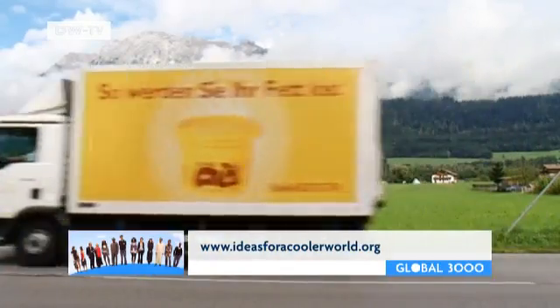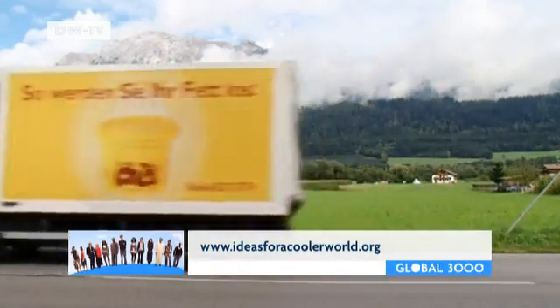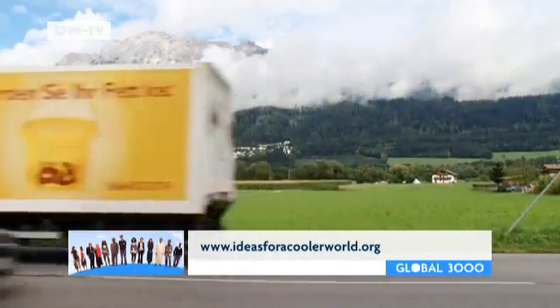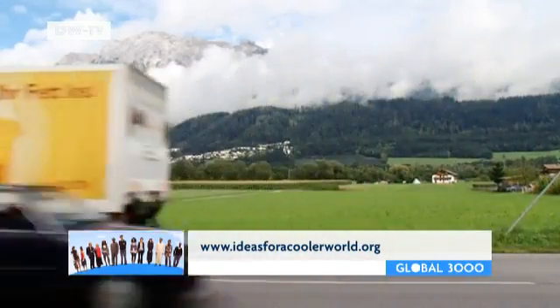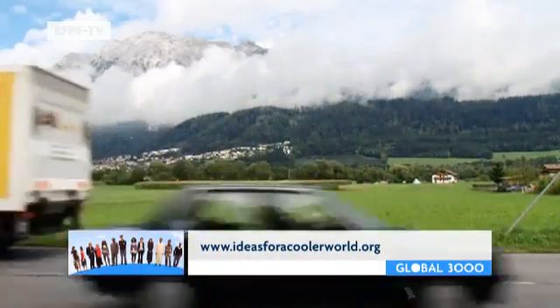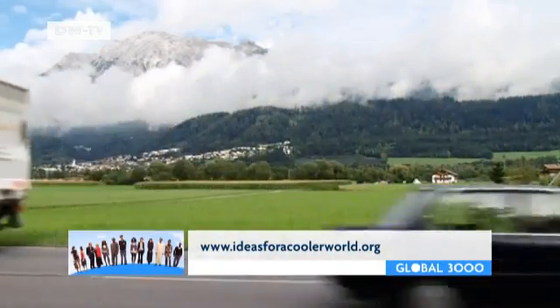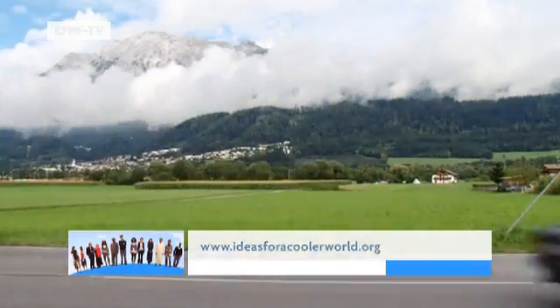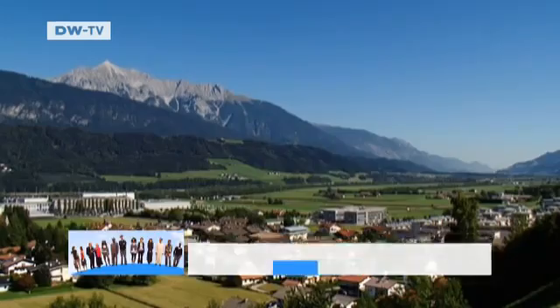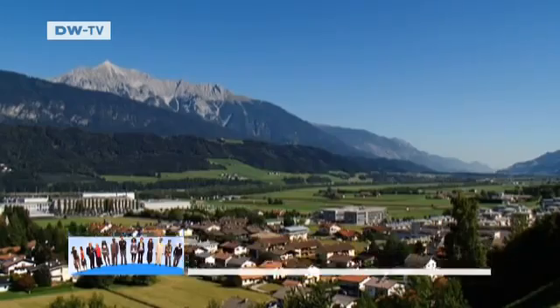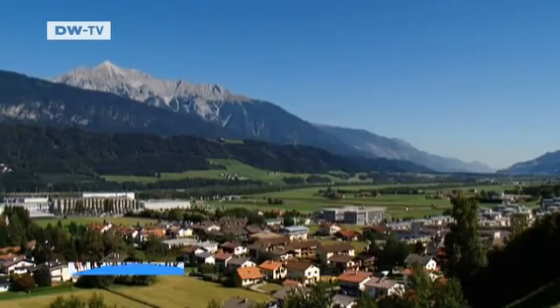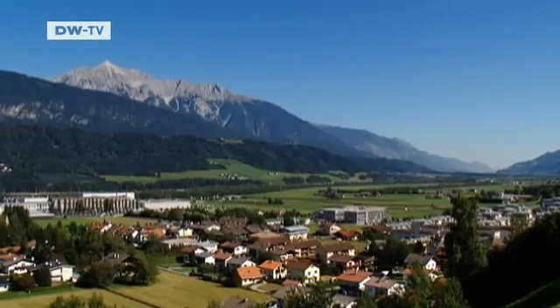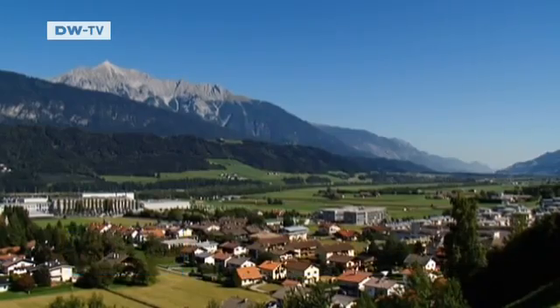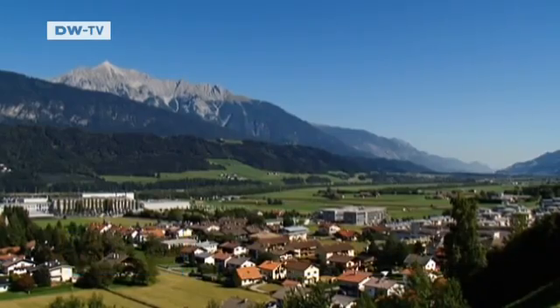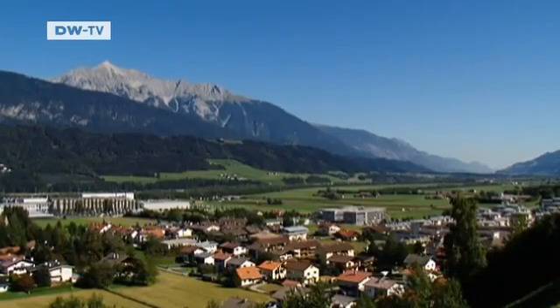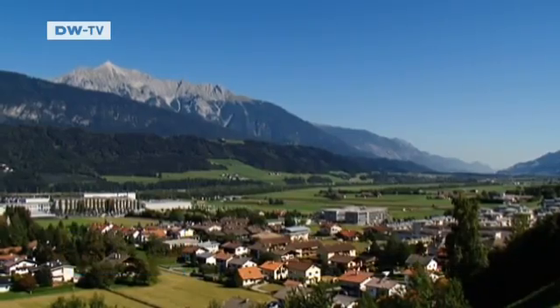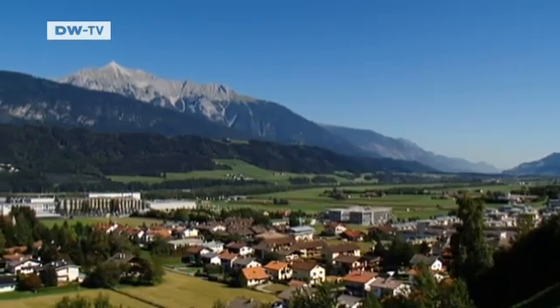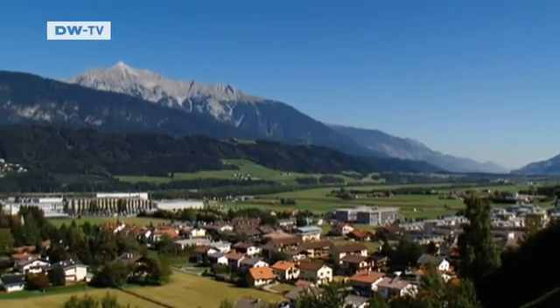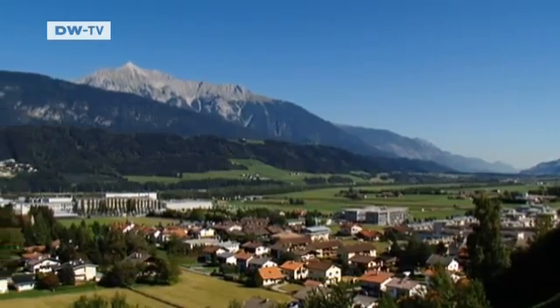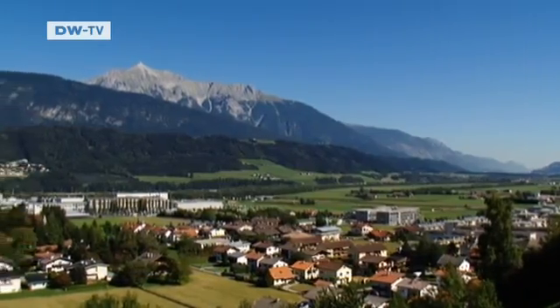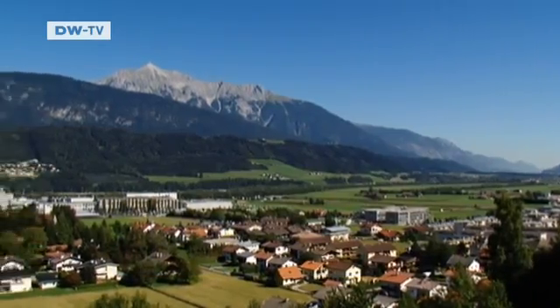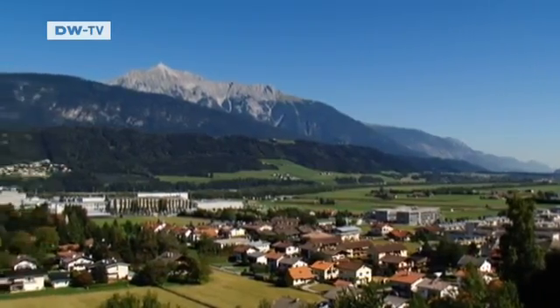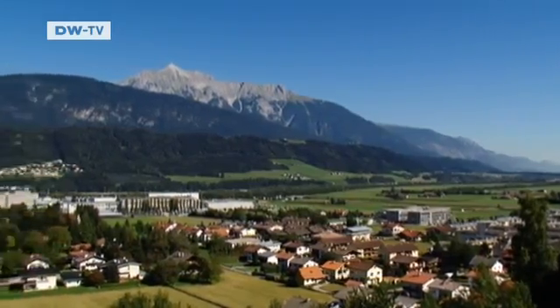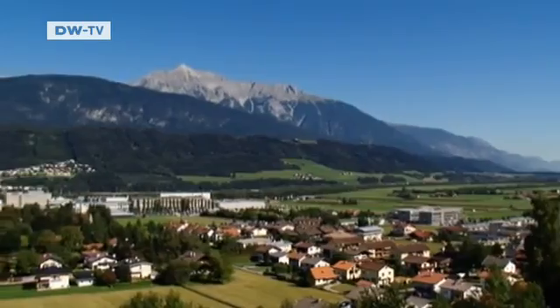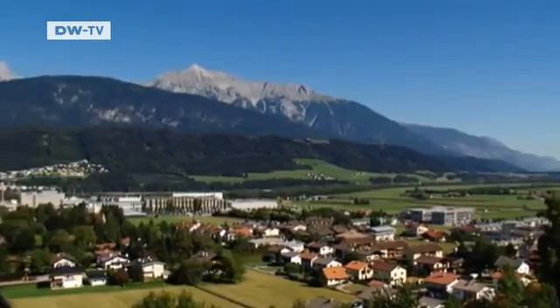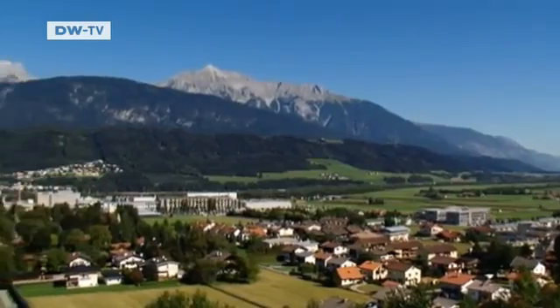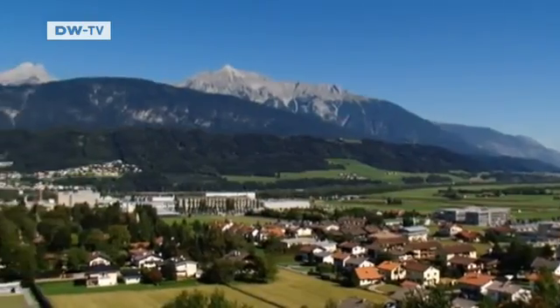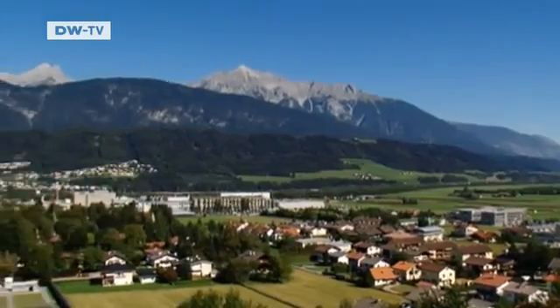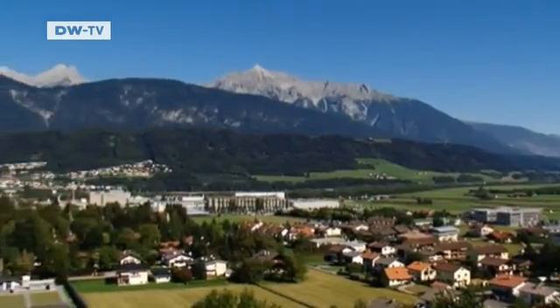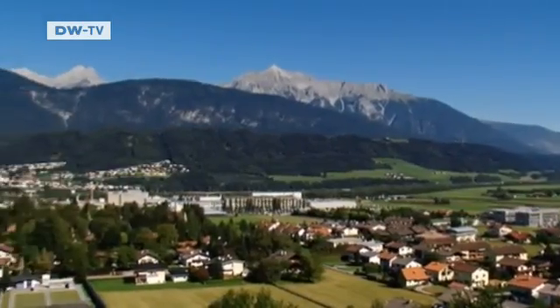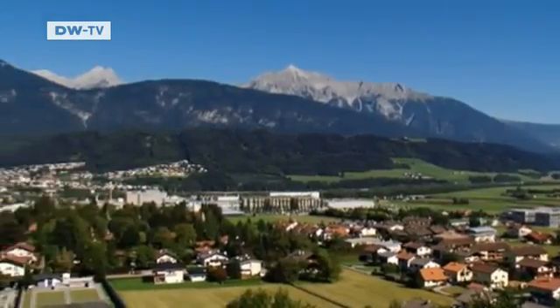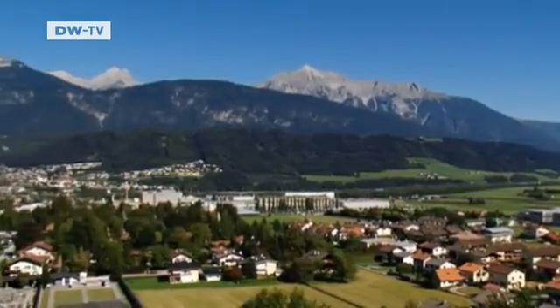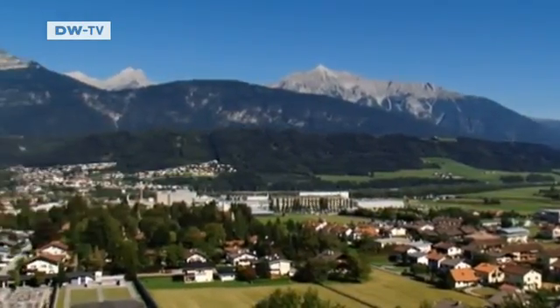But what becomes of all that used cooking fat here in Tirol? It's turned into energy.